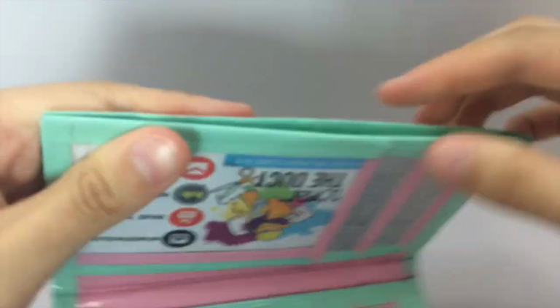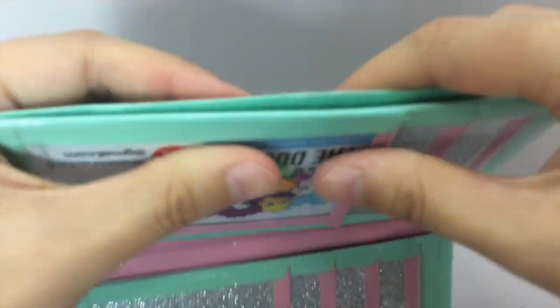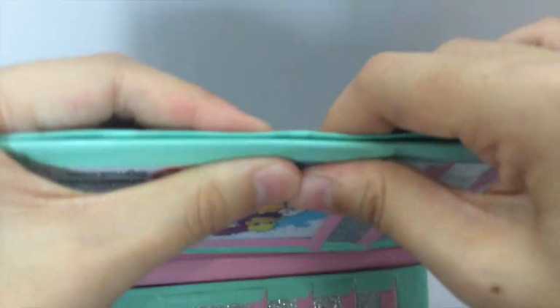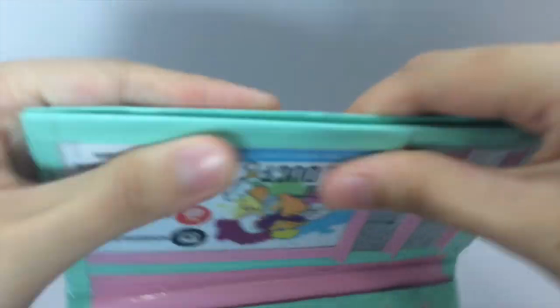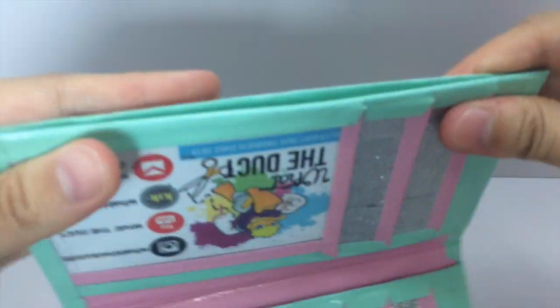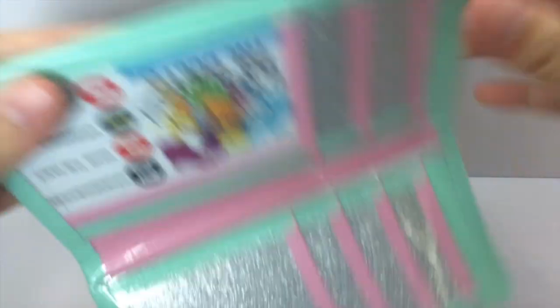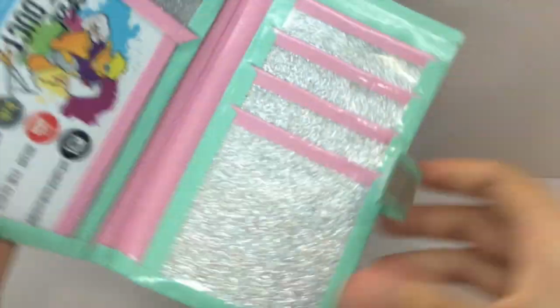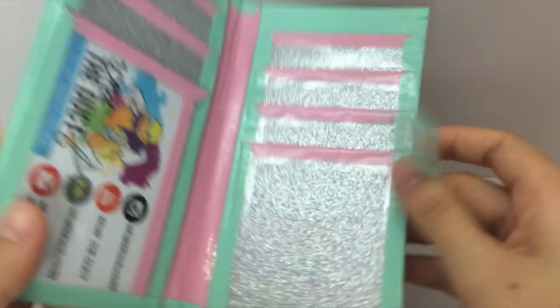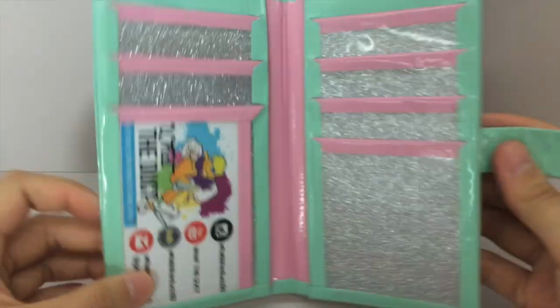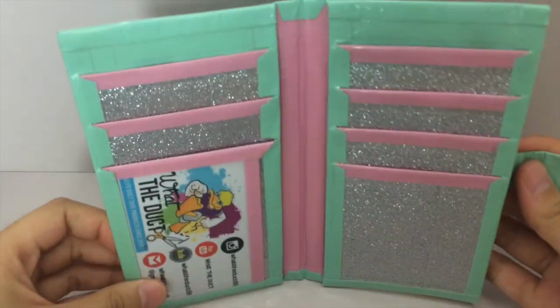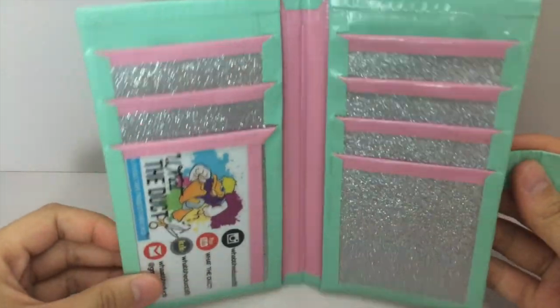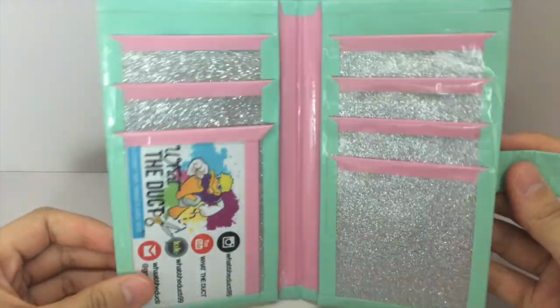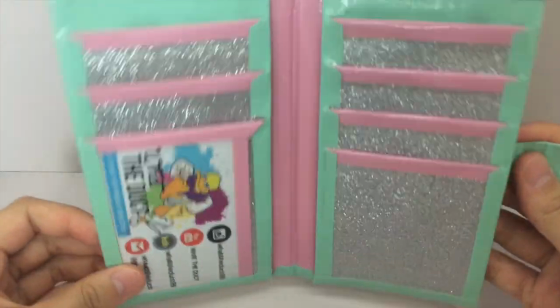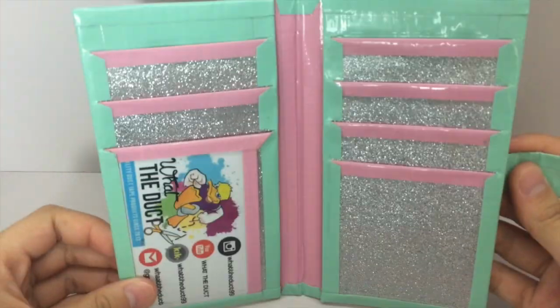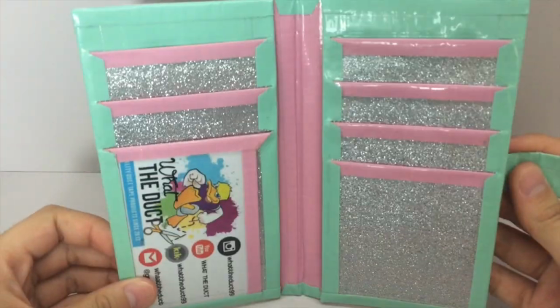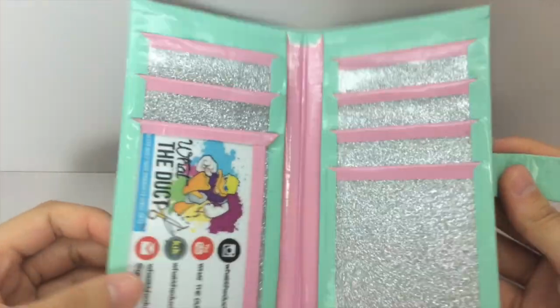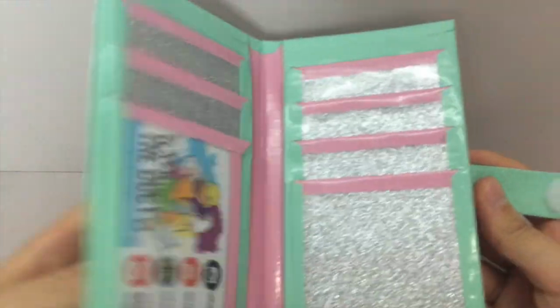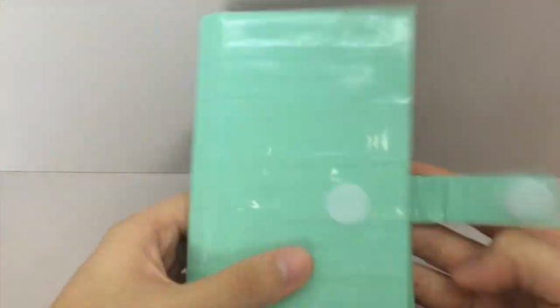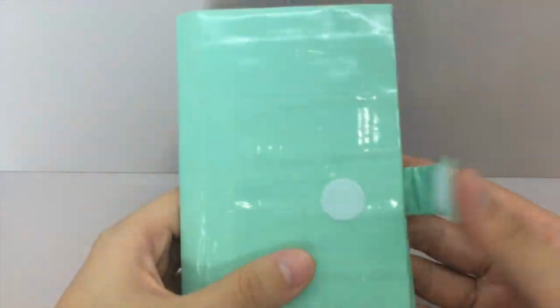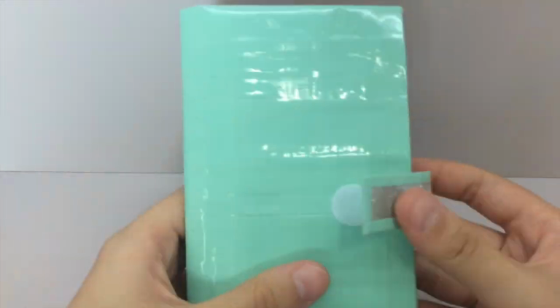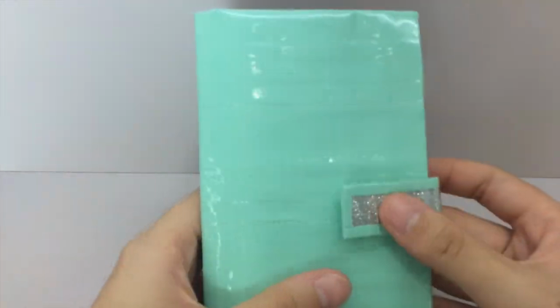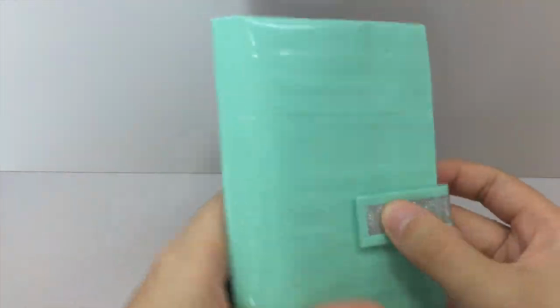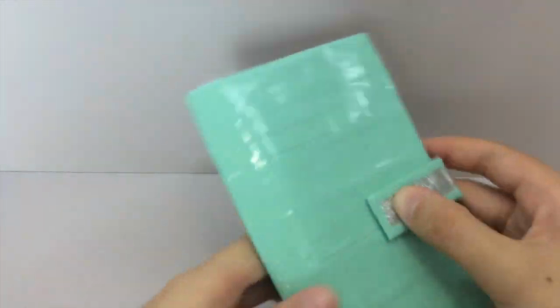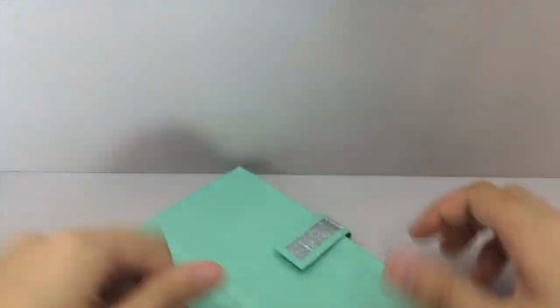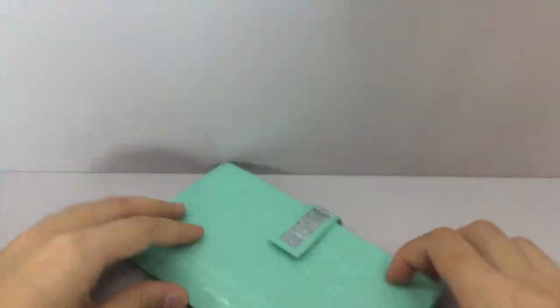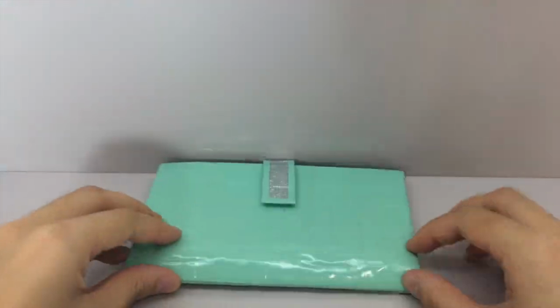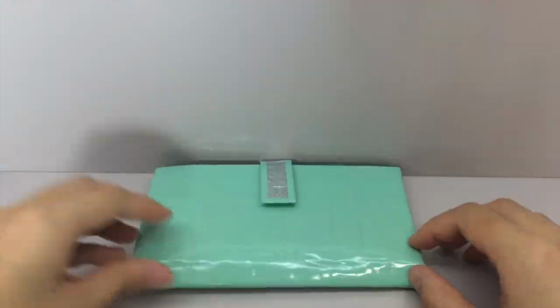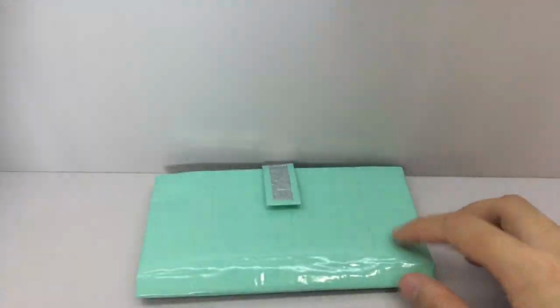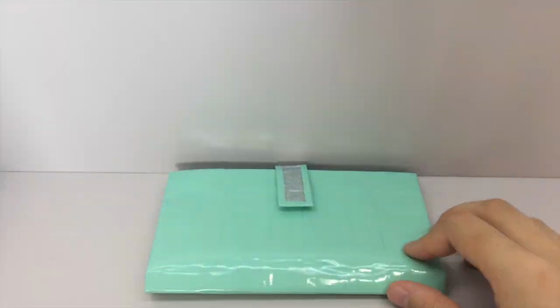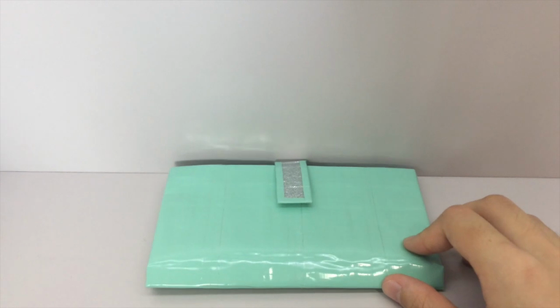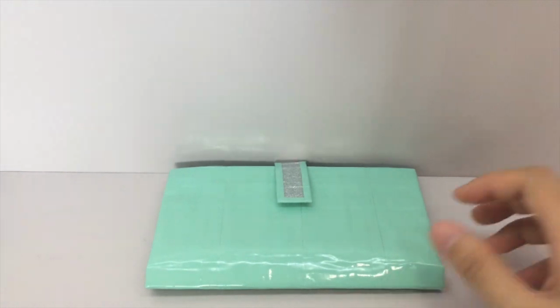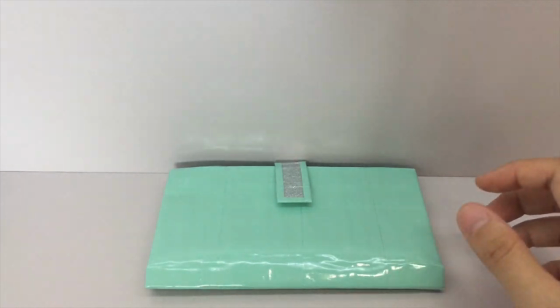I hope you like your wallet, and I love this color combination. That's the first wallet she ordered.